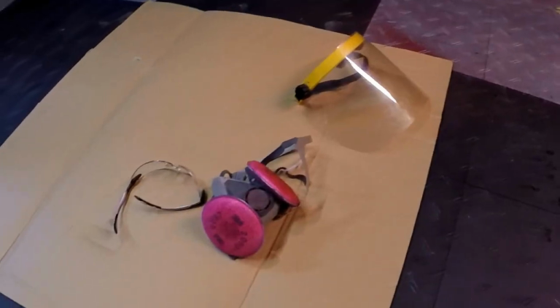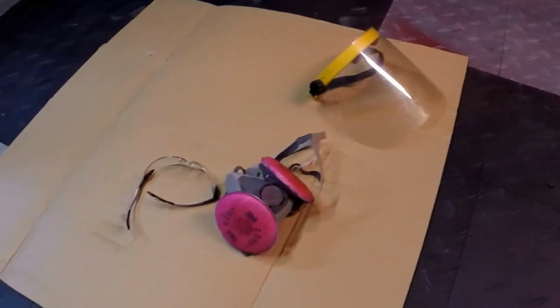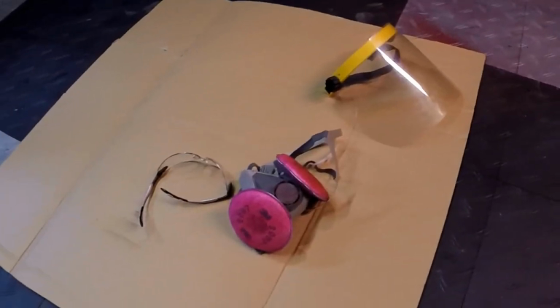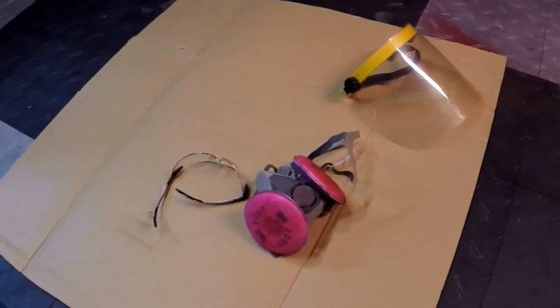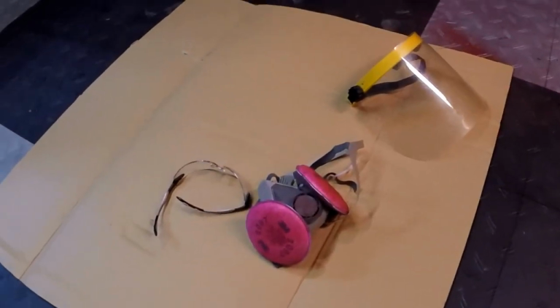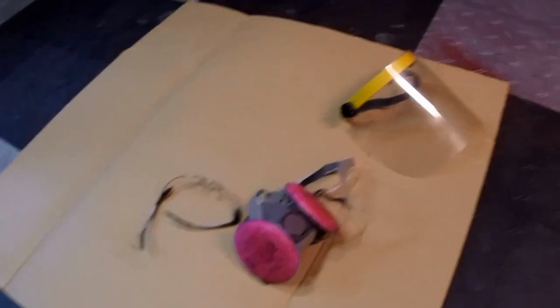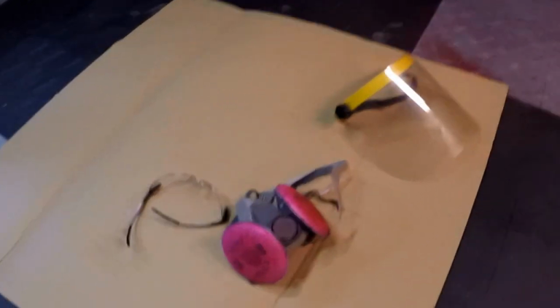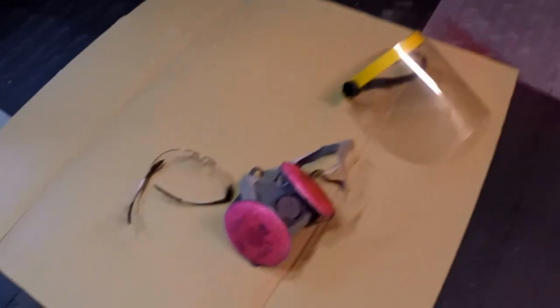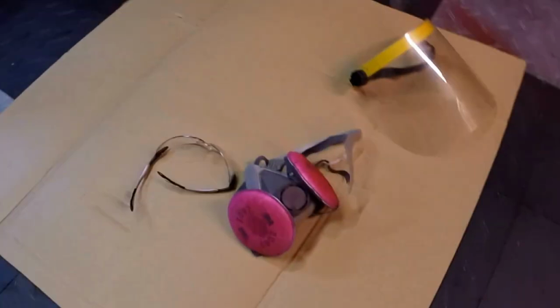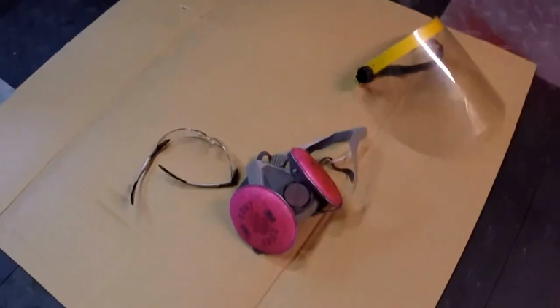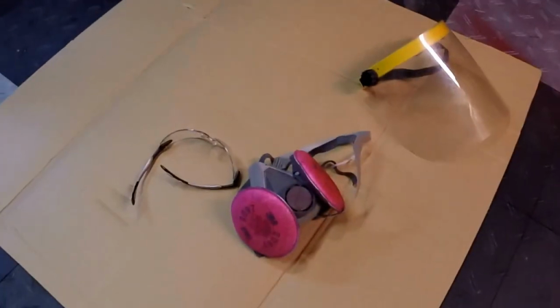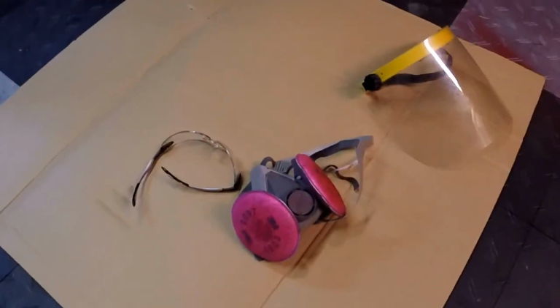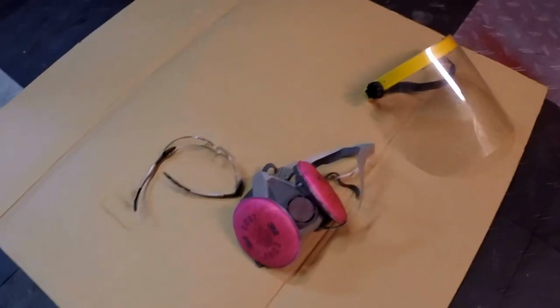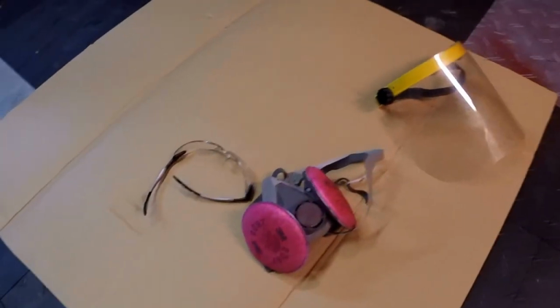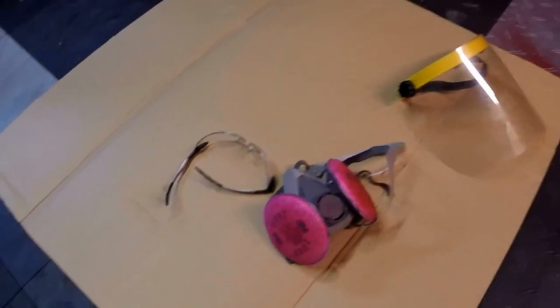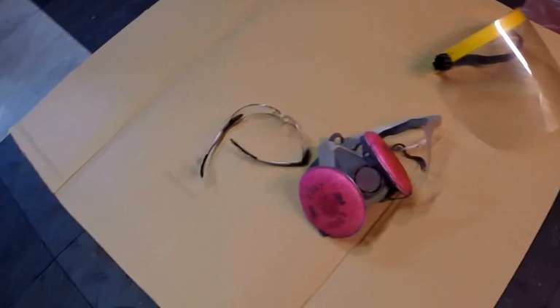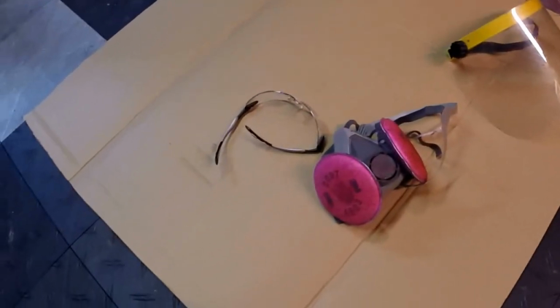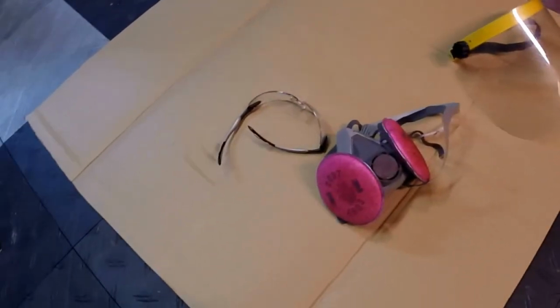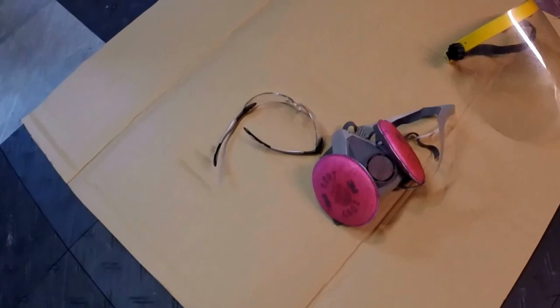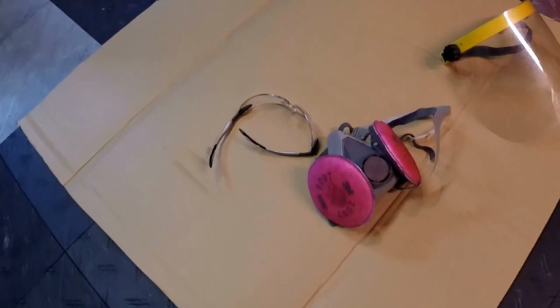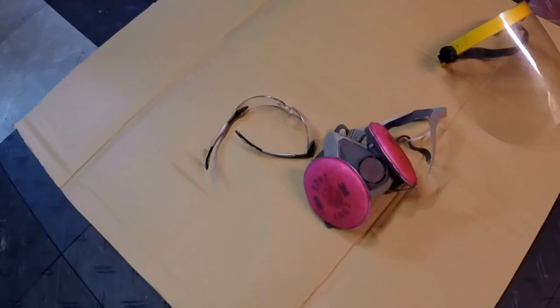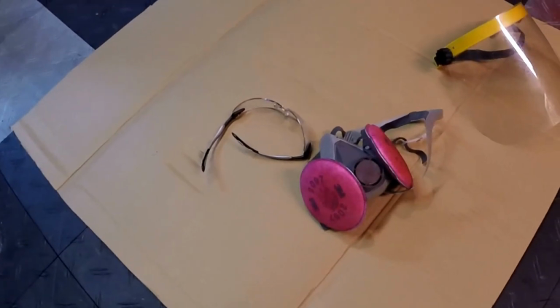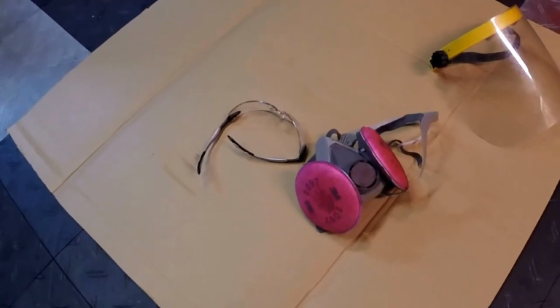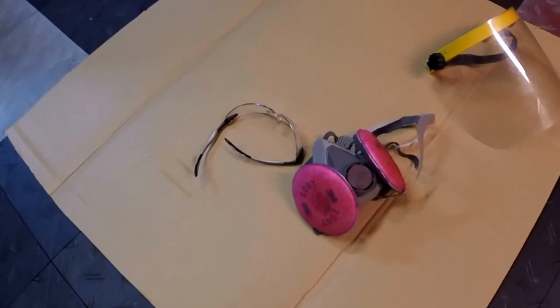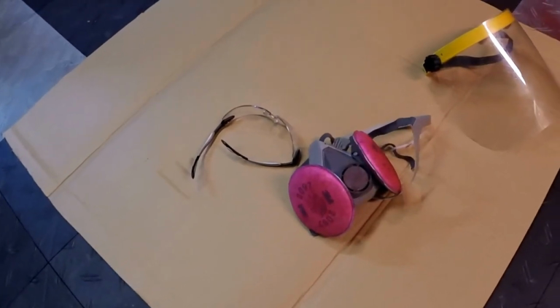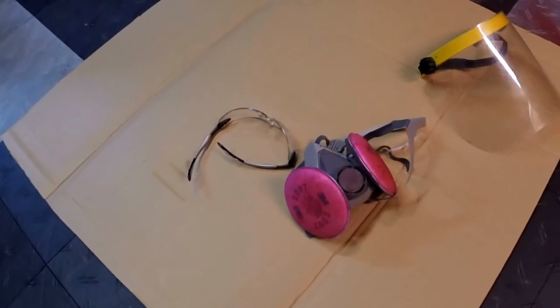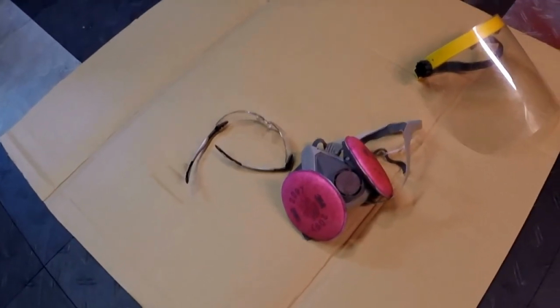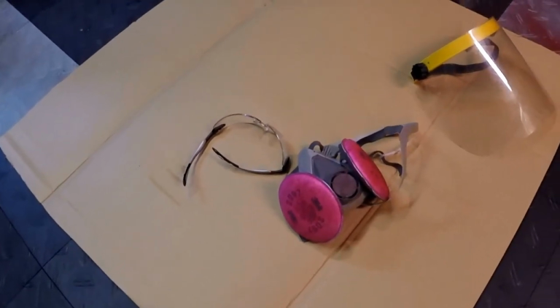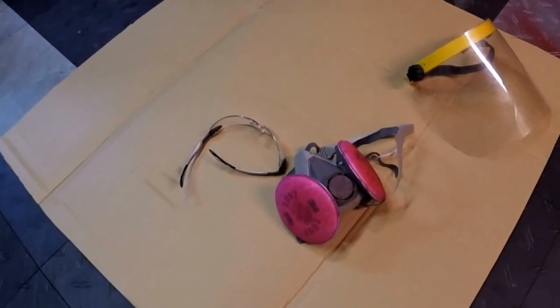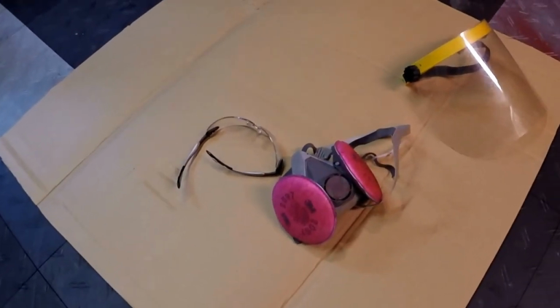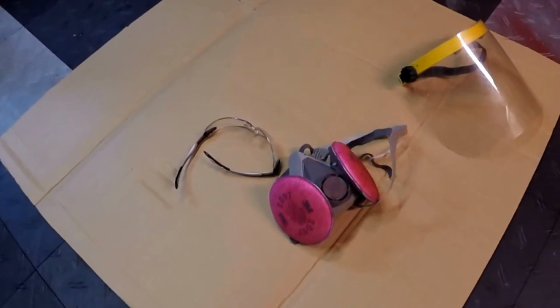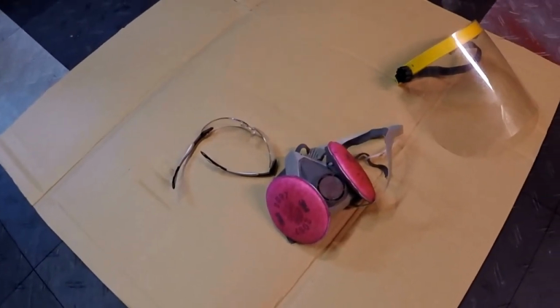Before you get started, you want to make sure that you have eye protection, lung protection, and maybe even ear protection.